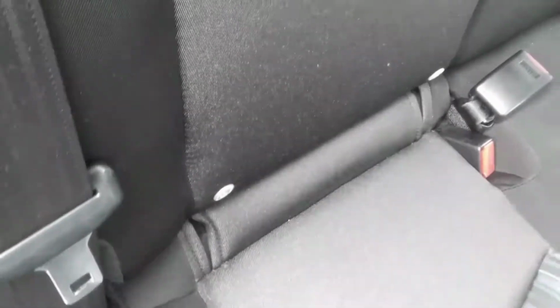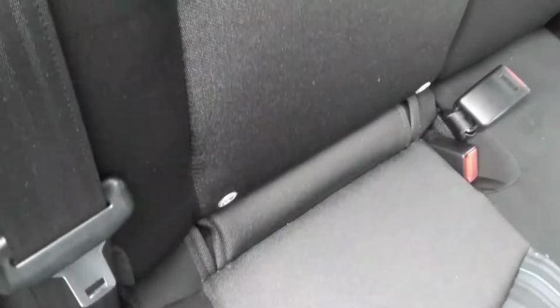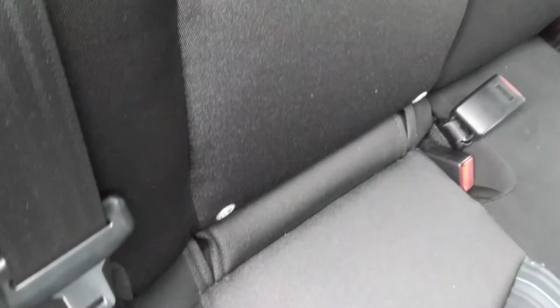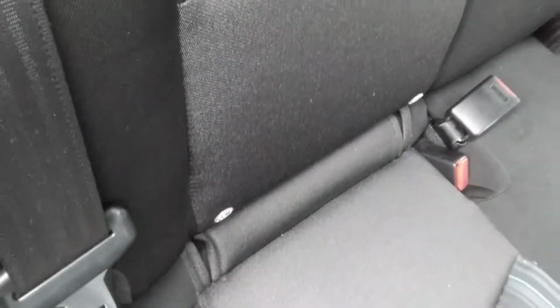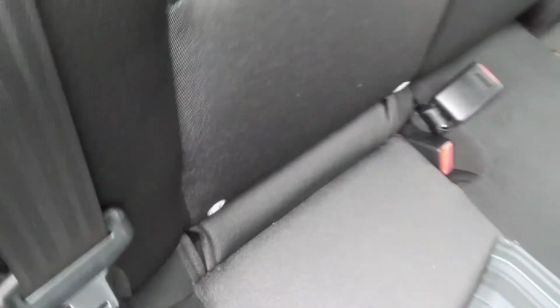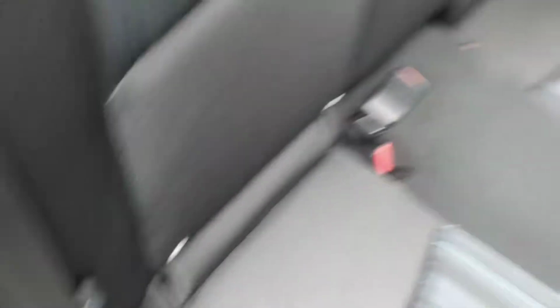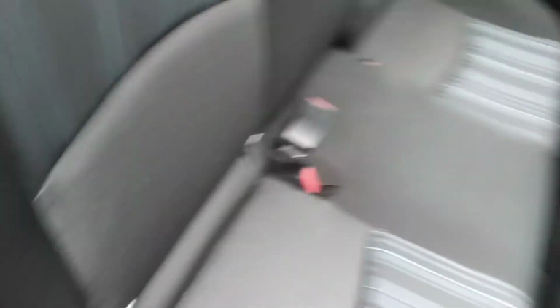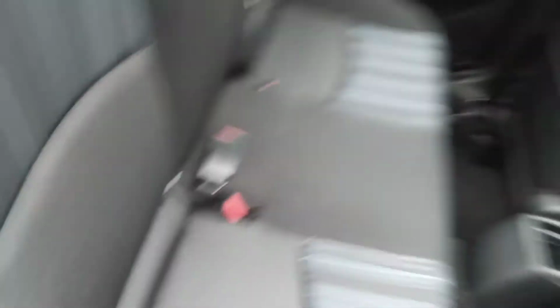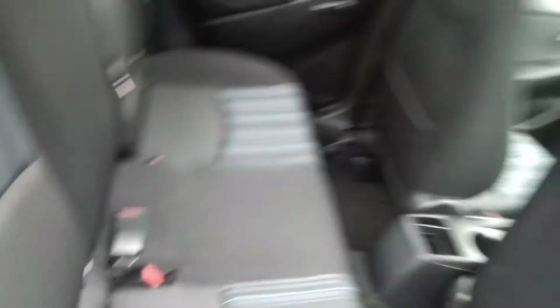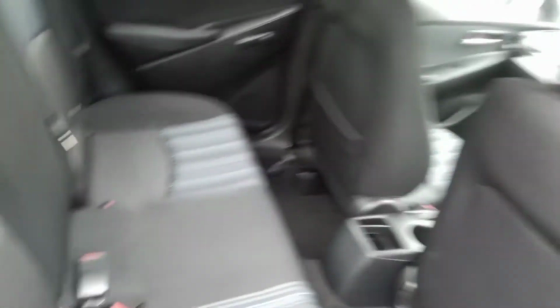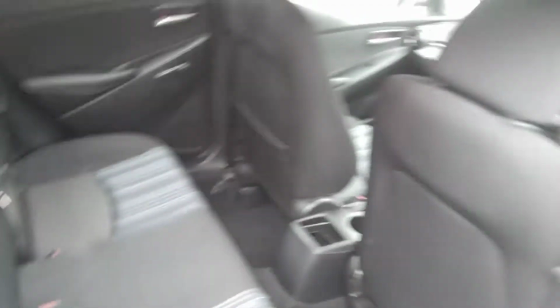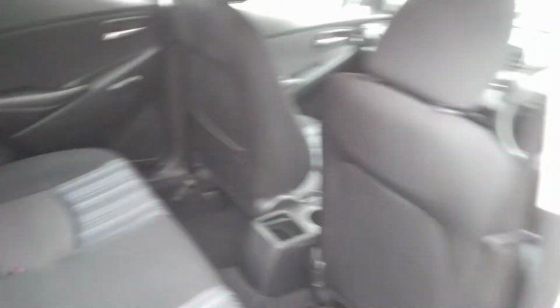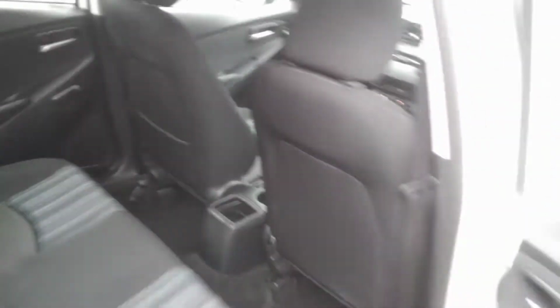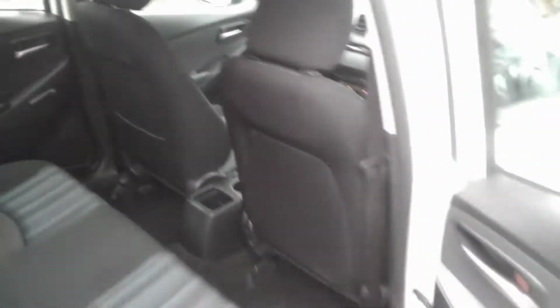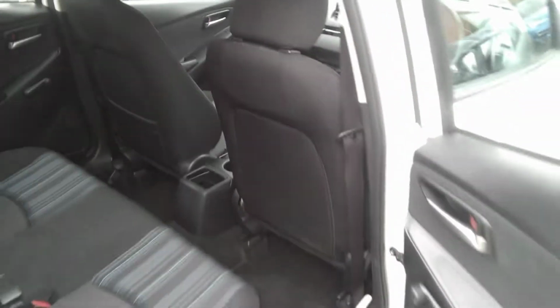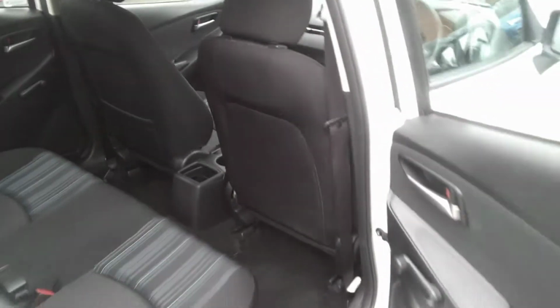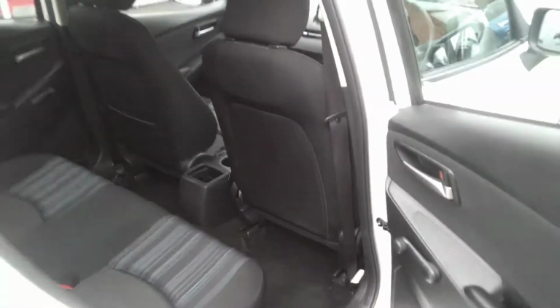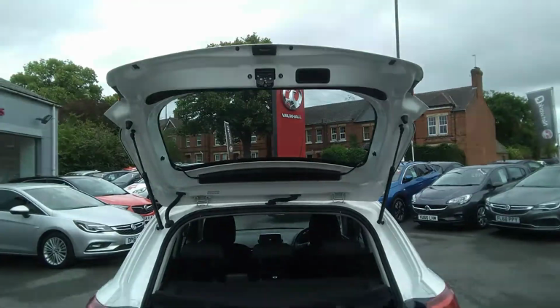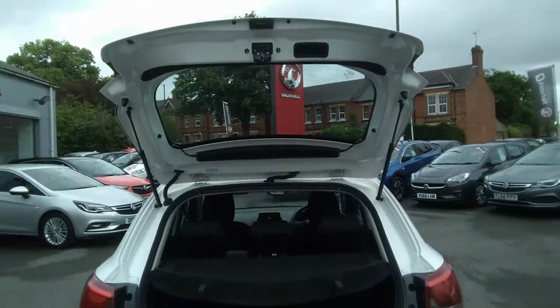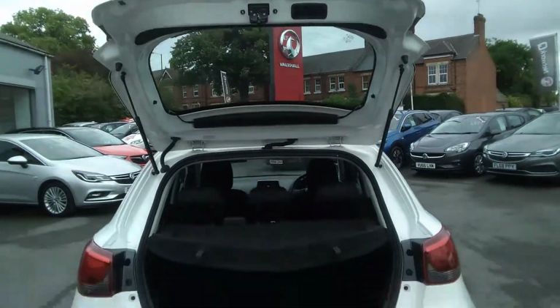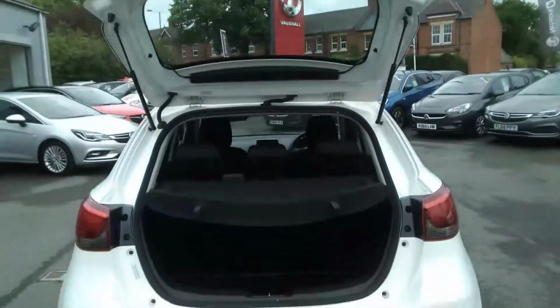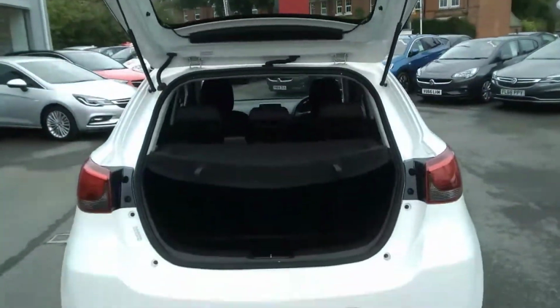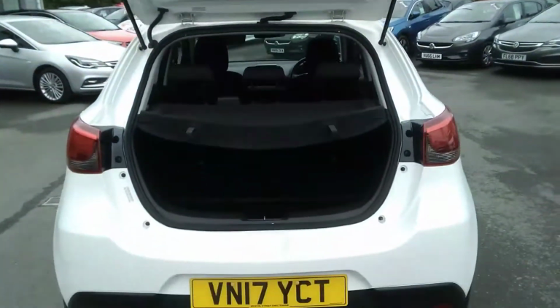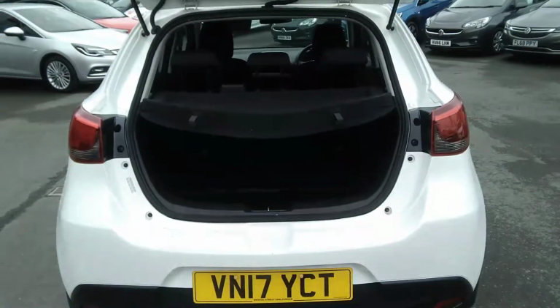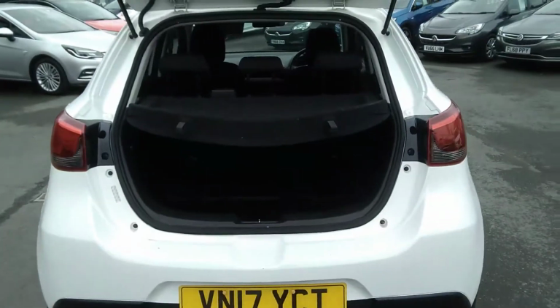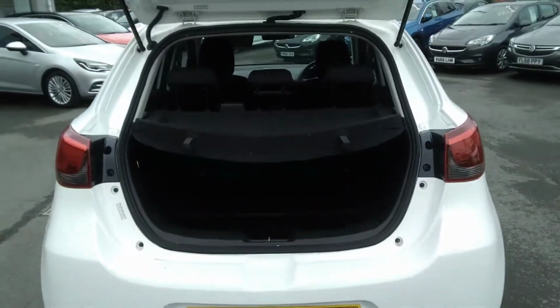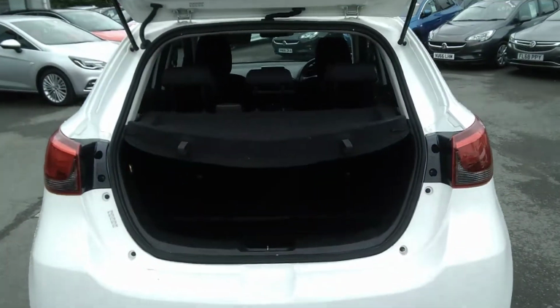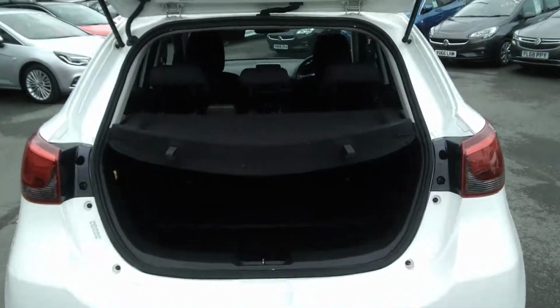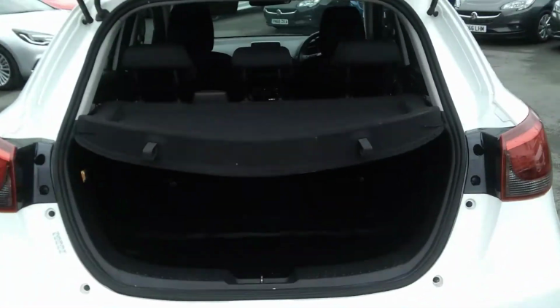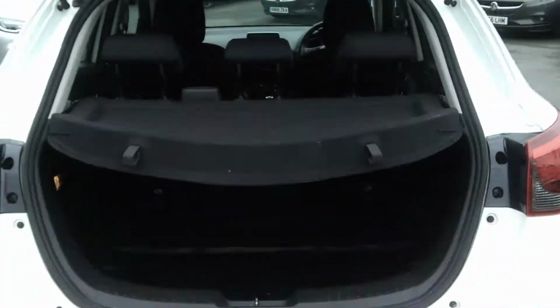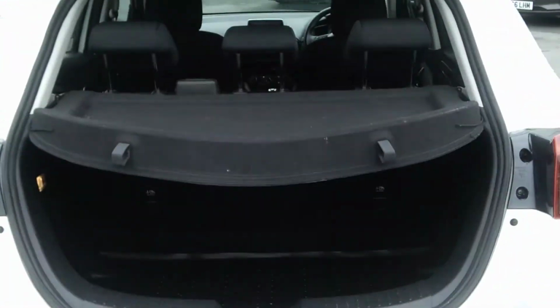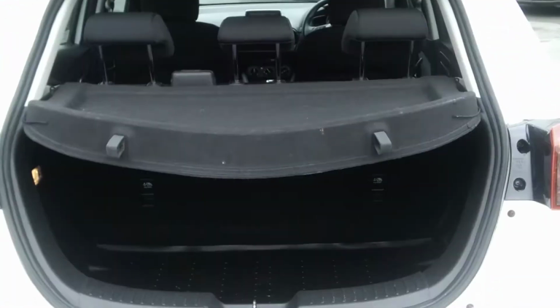As we move to the boot, we can see this is very spacious and the seats do go down for extra room.